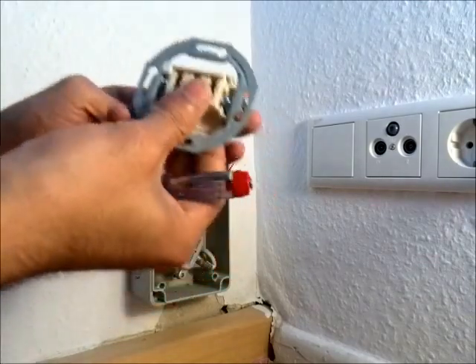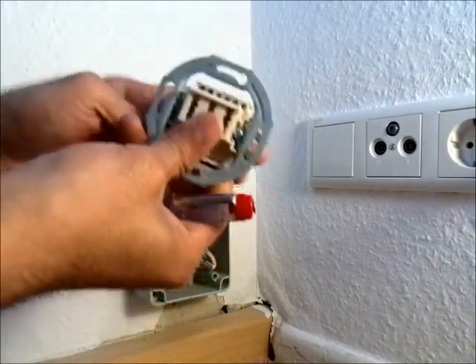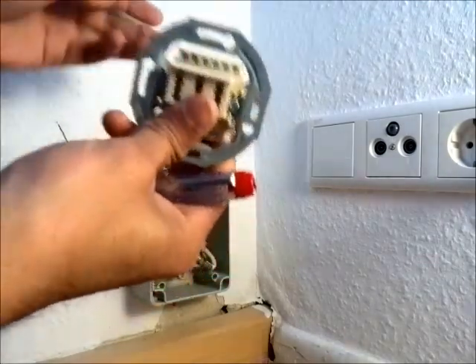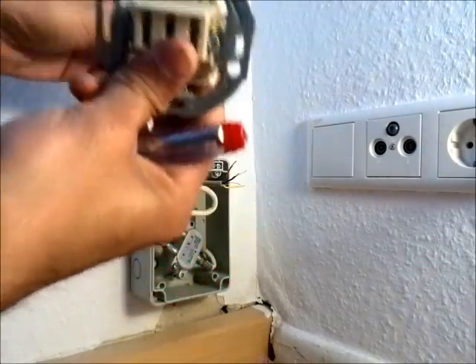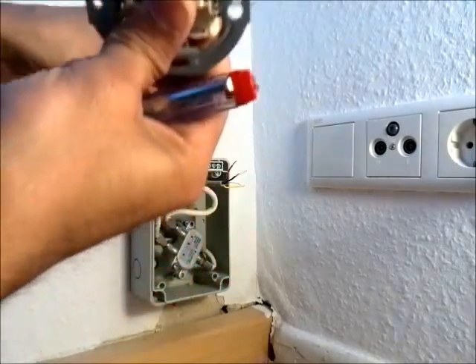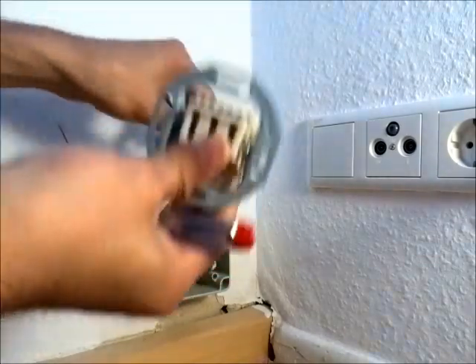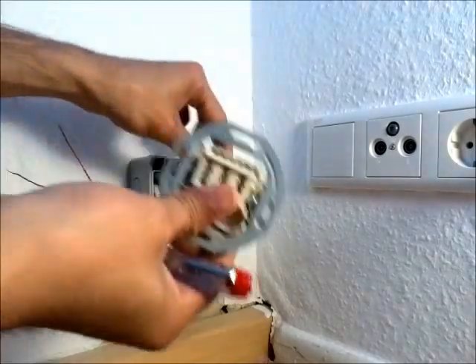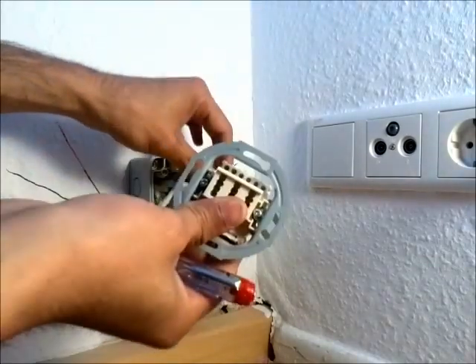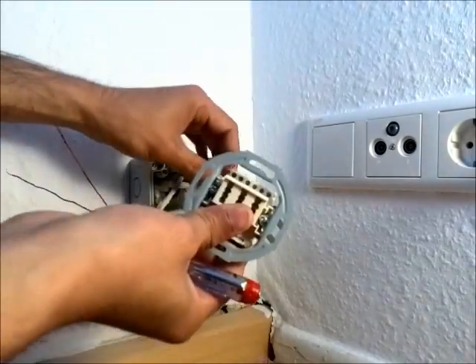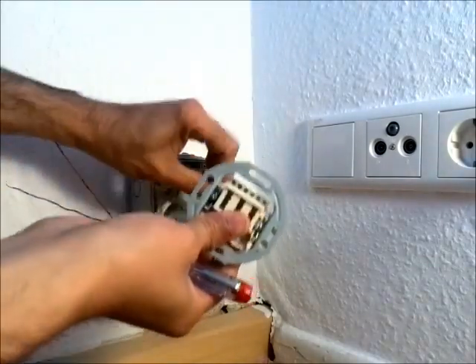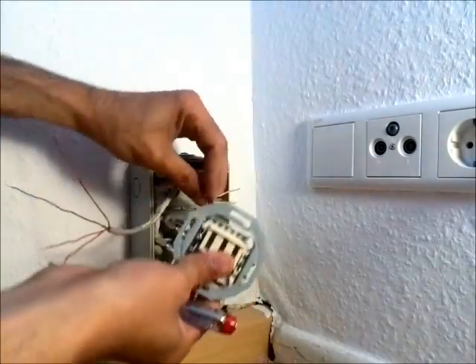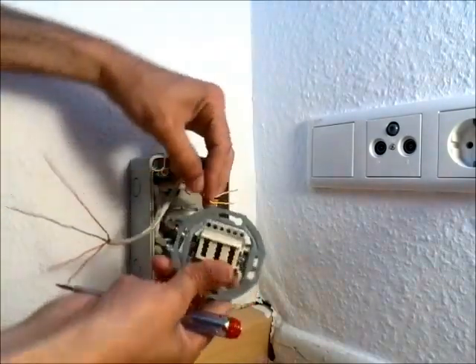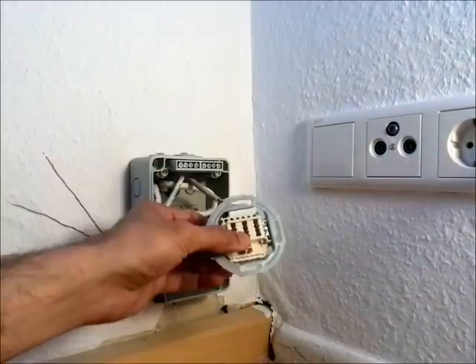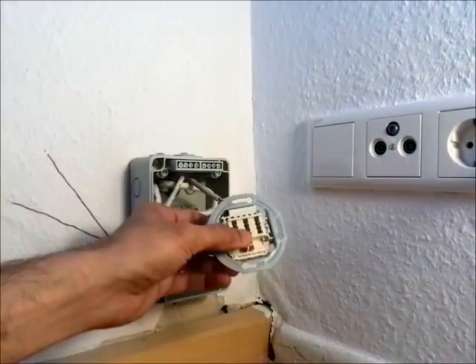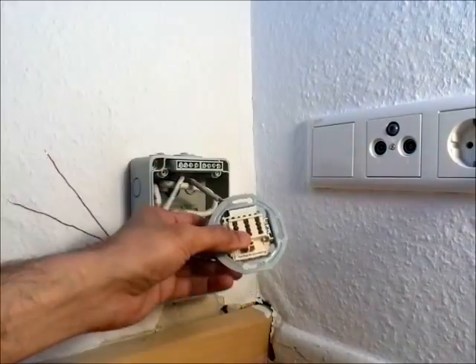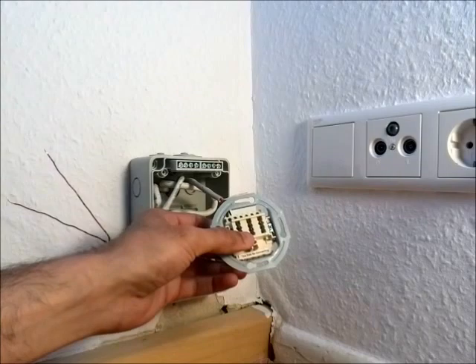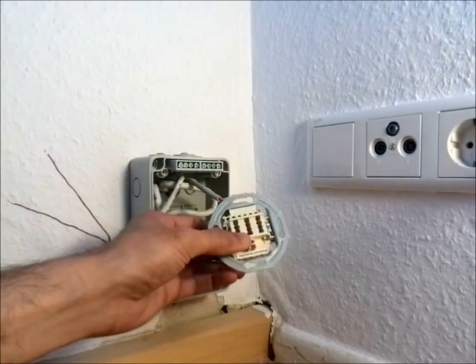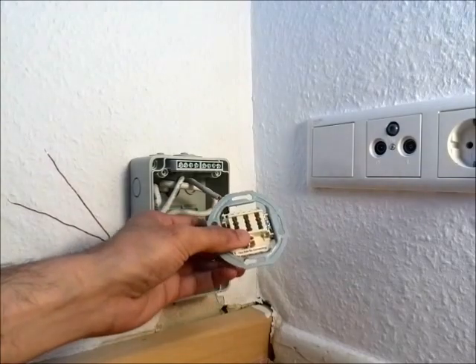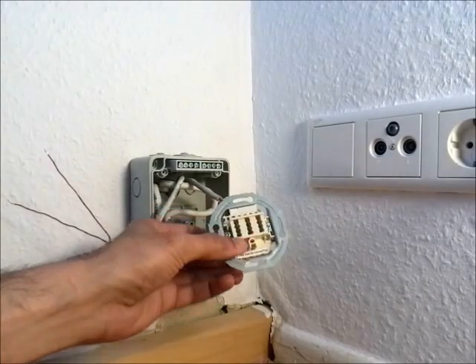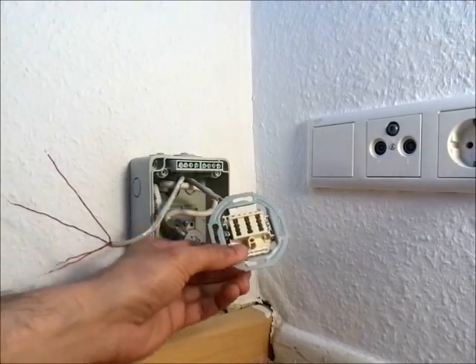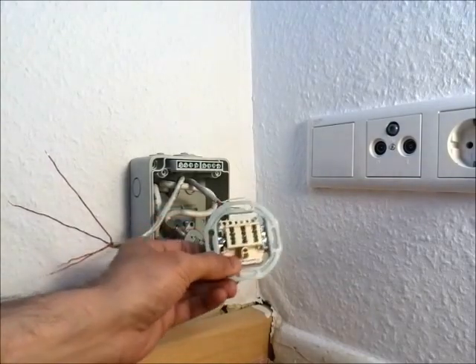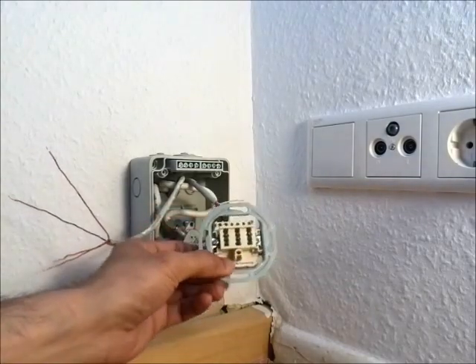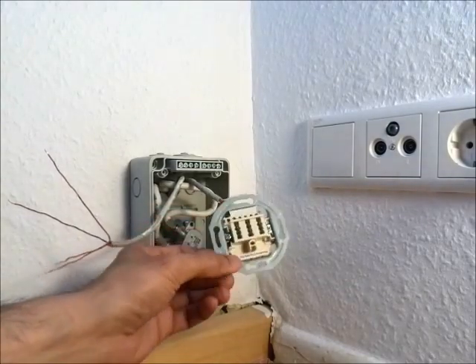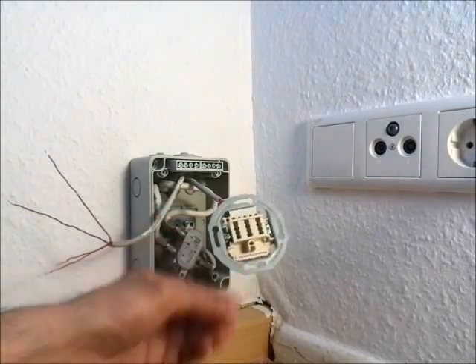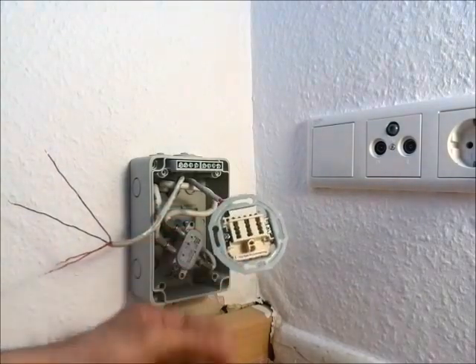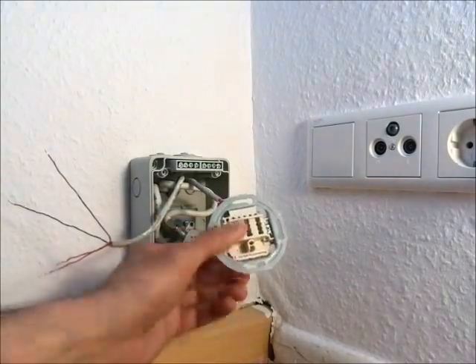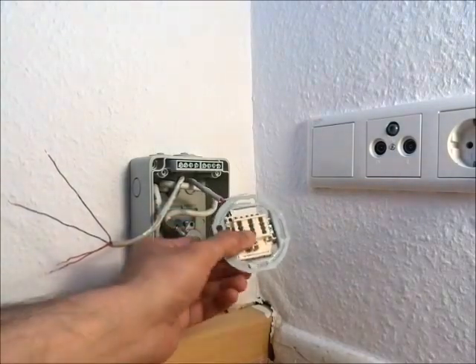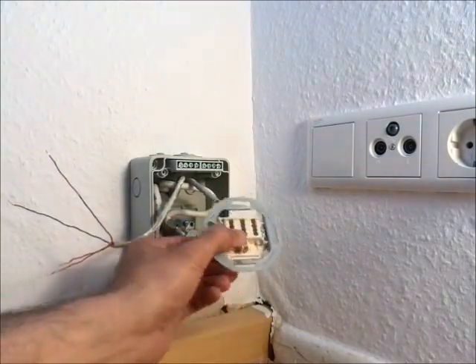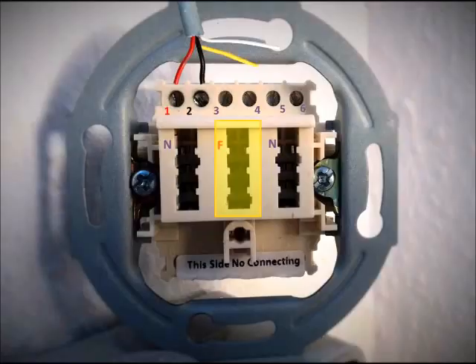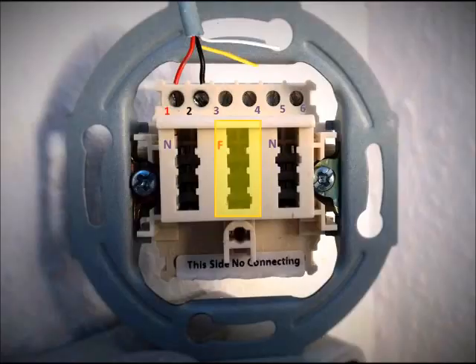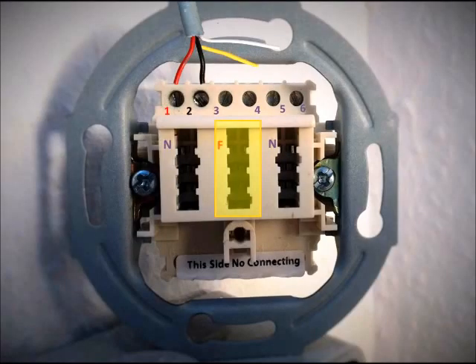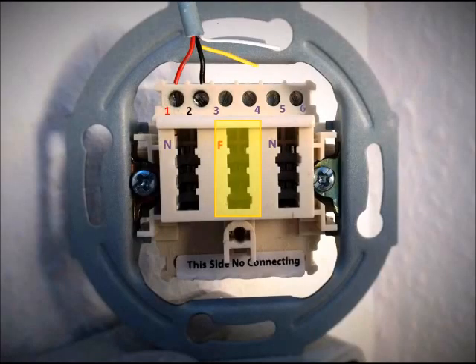Let's secure the connection. So there you go.